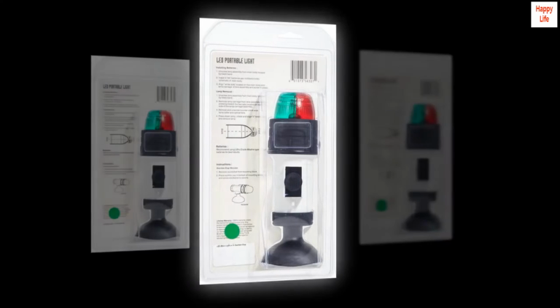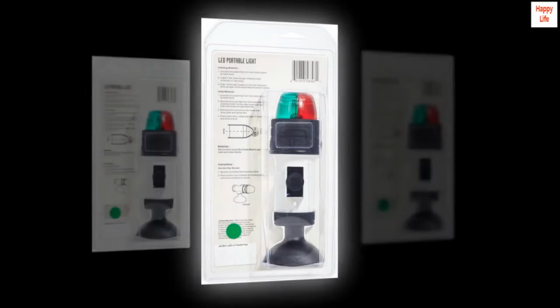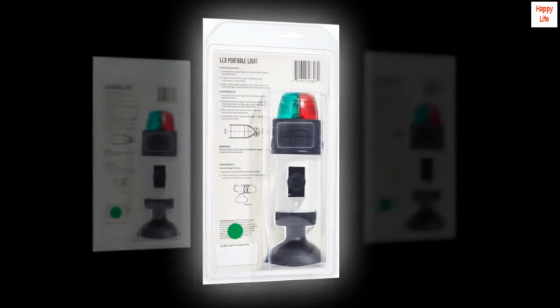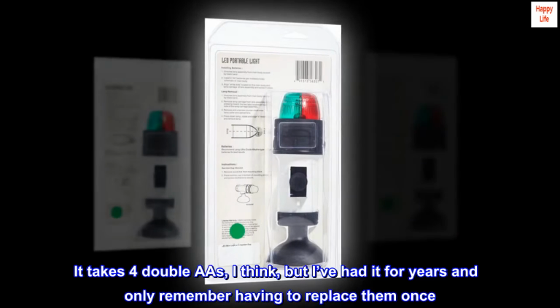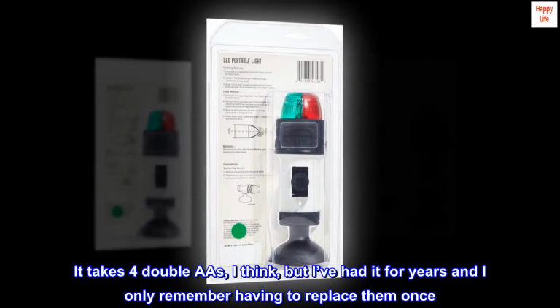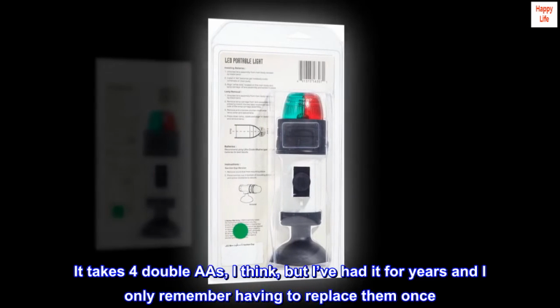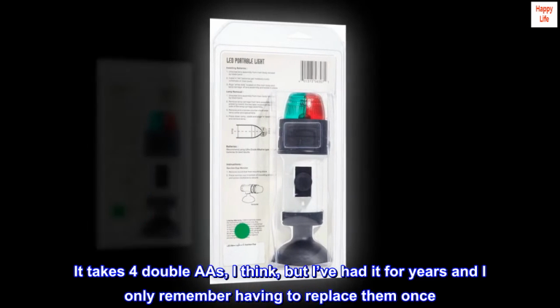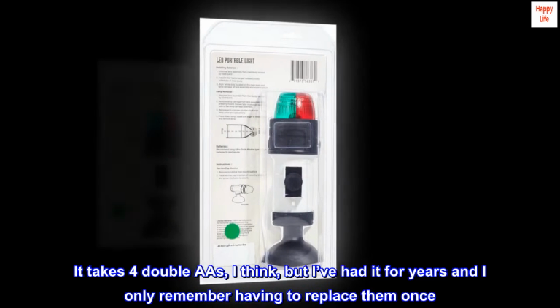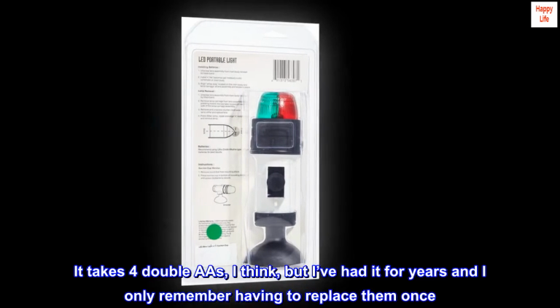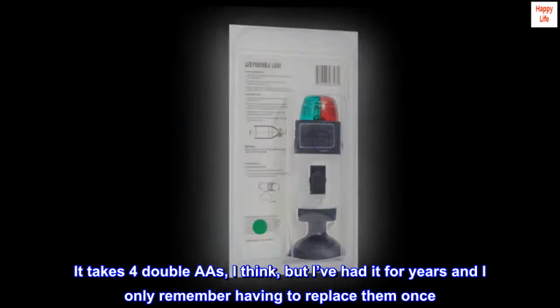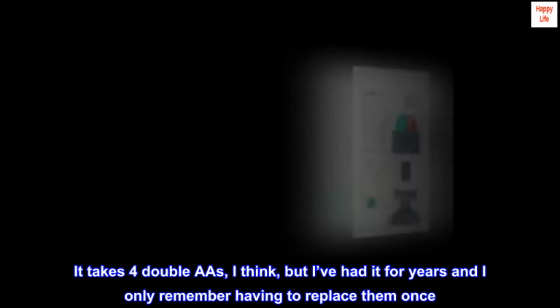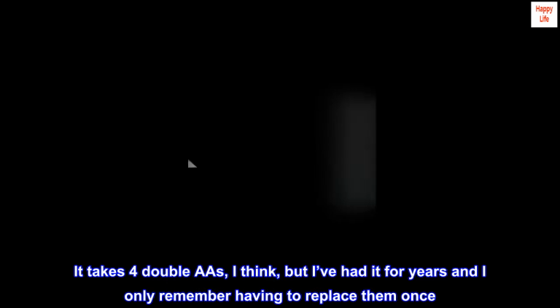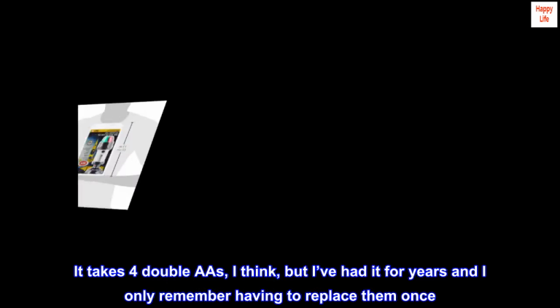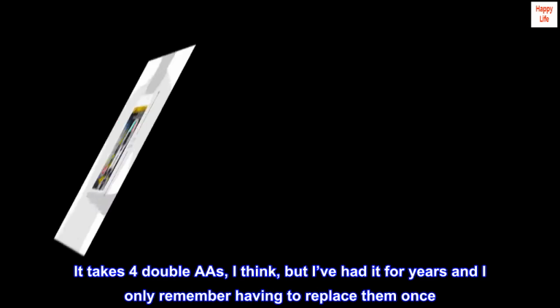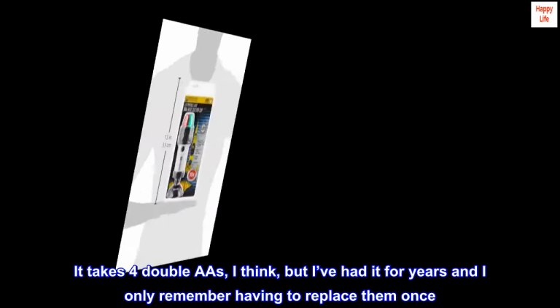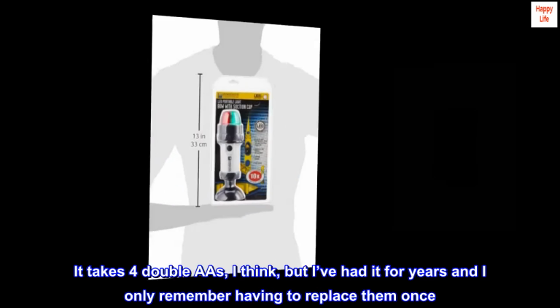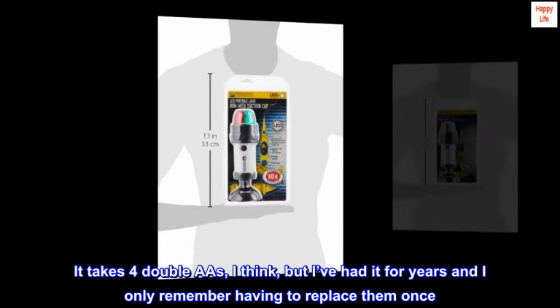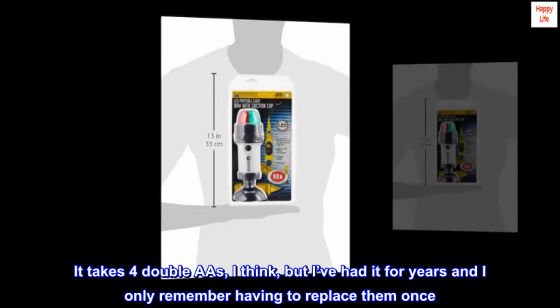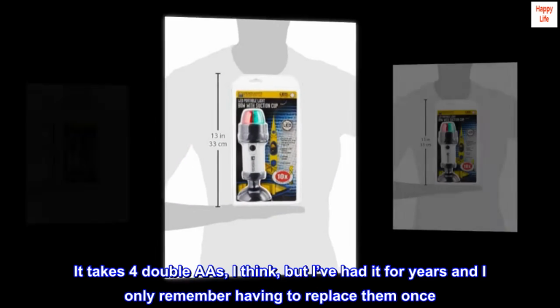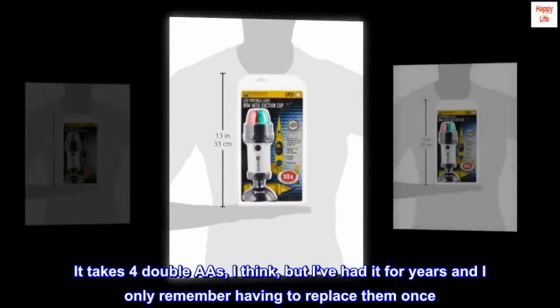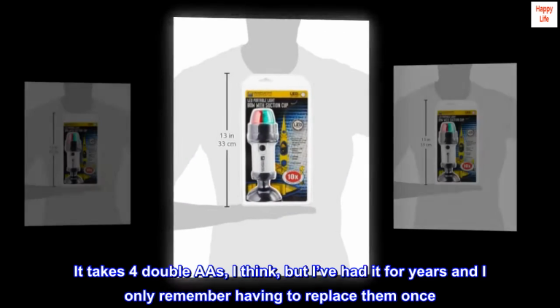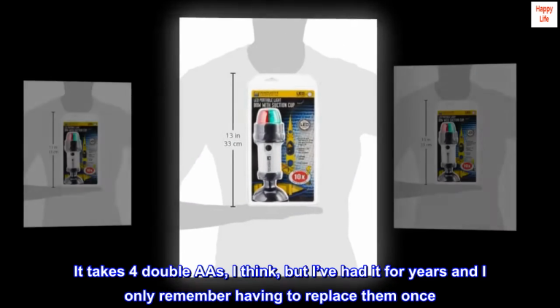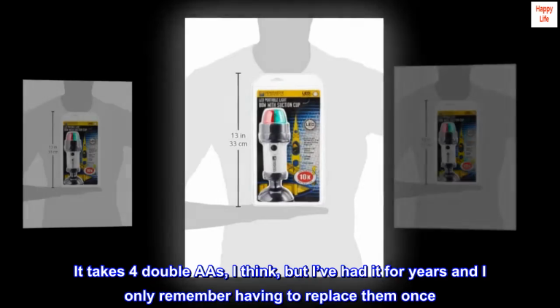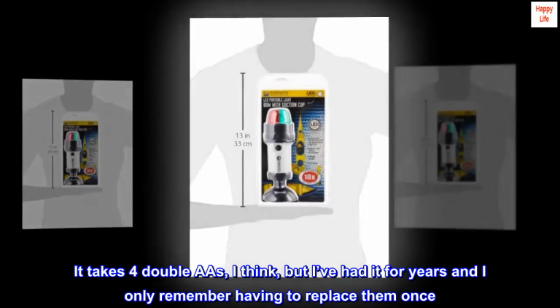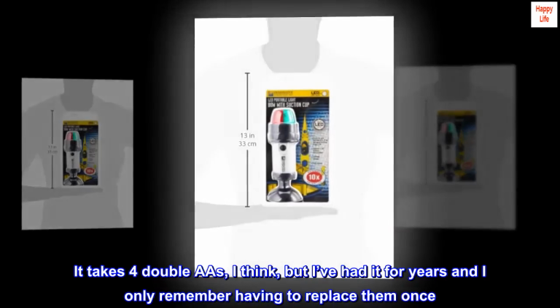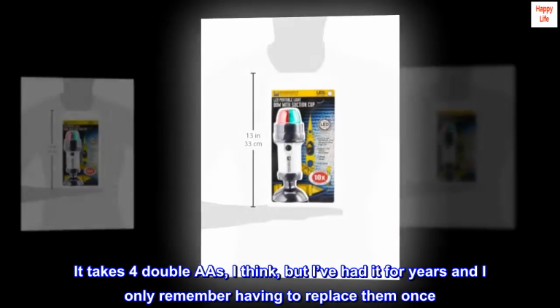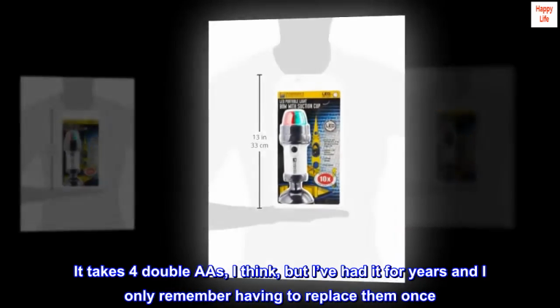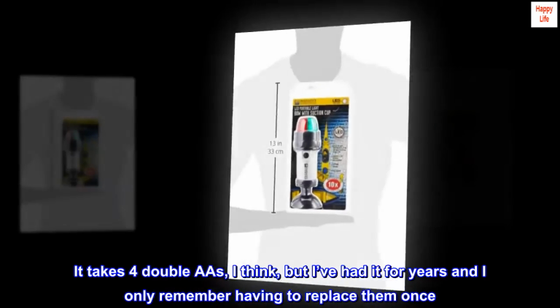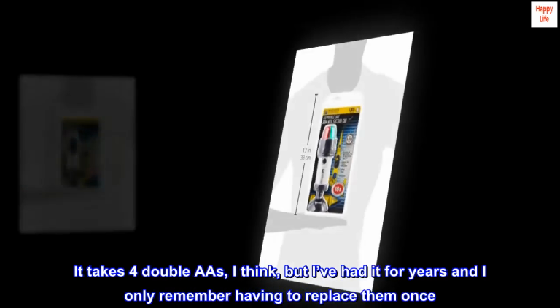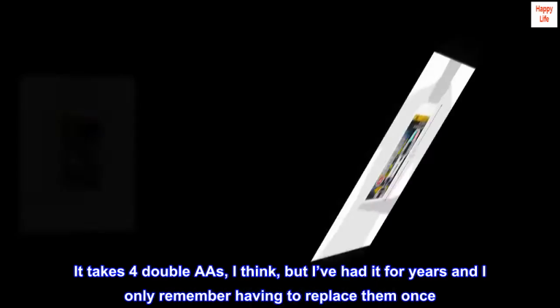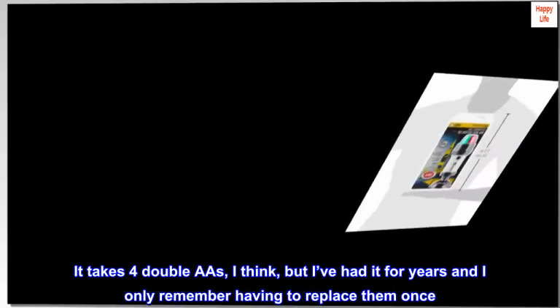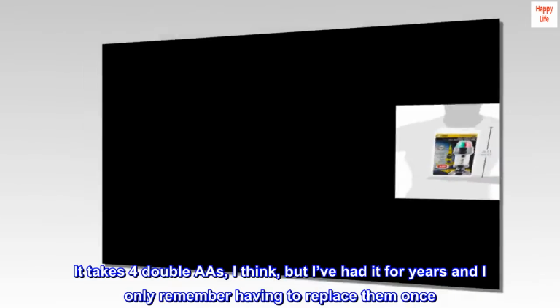It takes four double AAs, I think, but I've had it for years and I only remember having to replace them once.